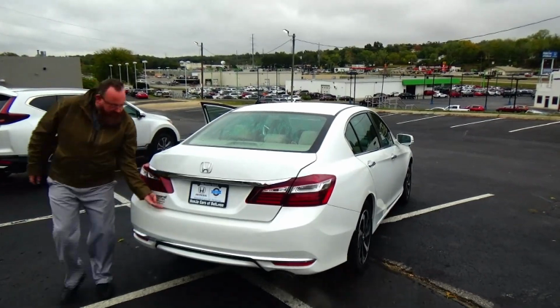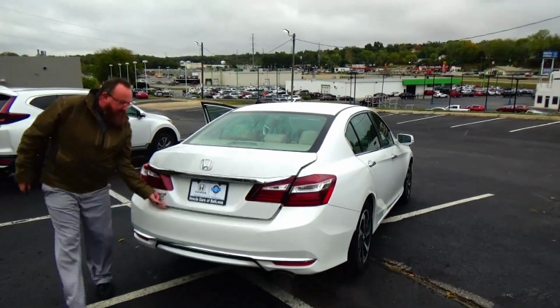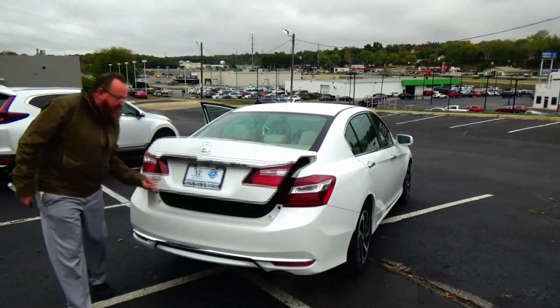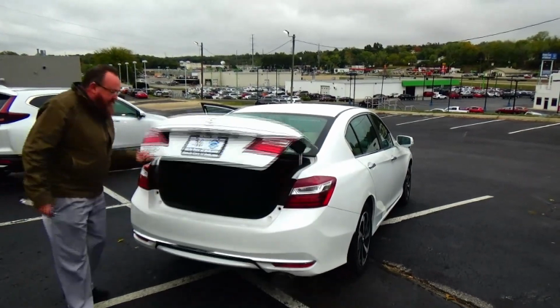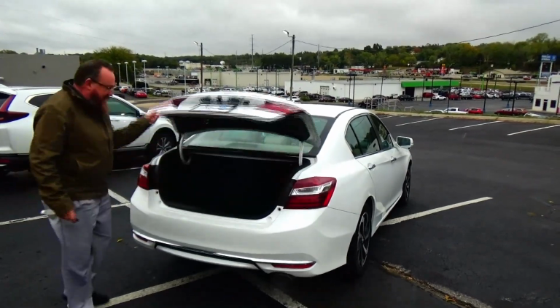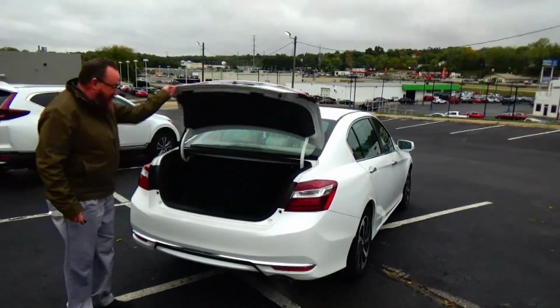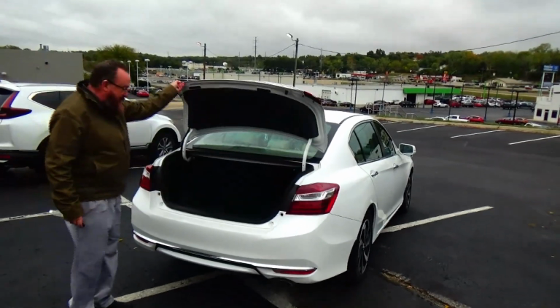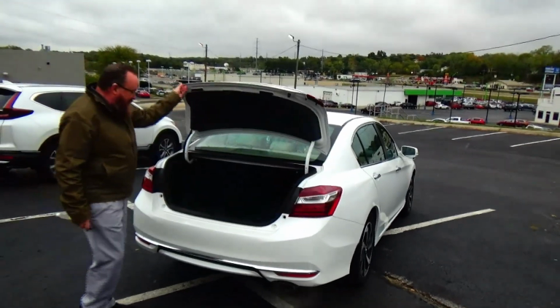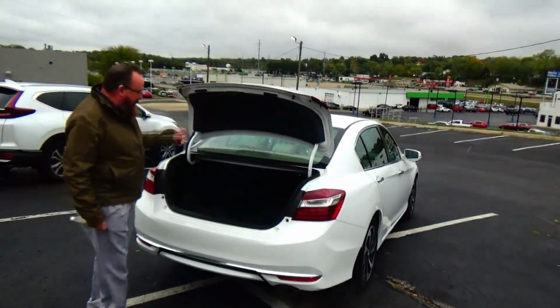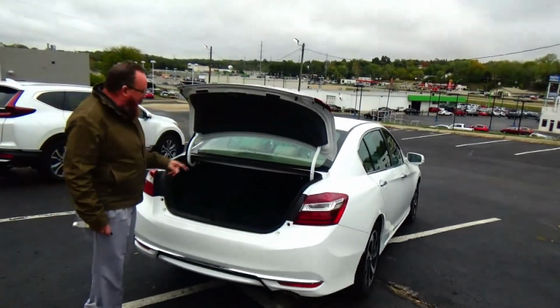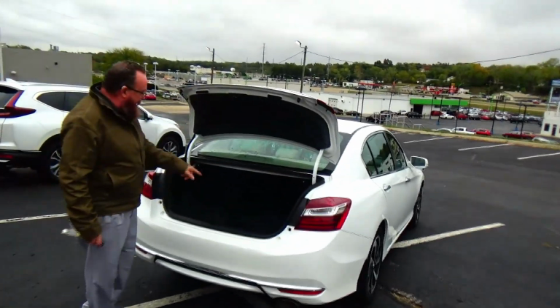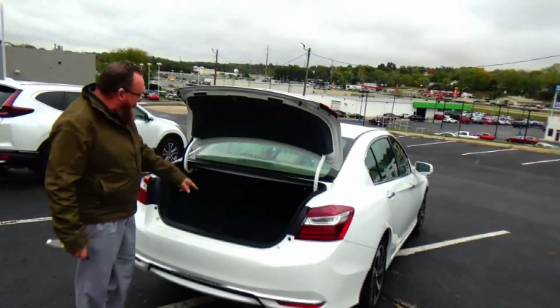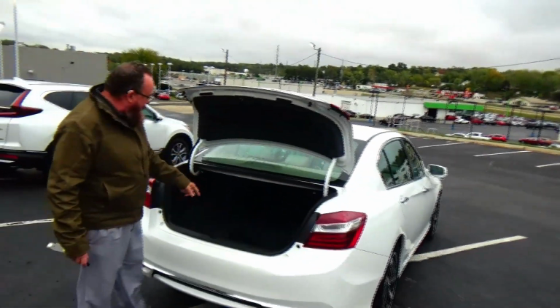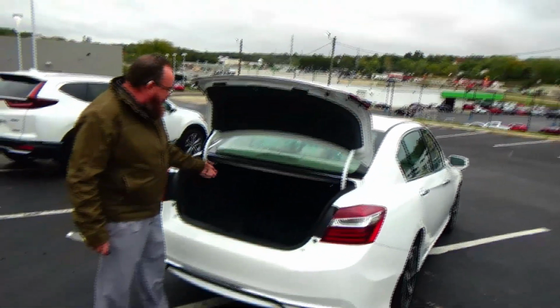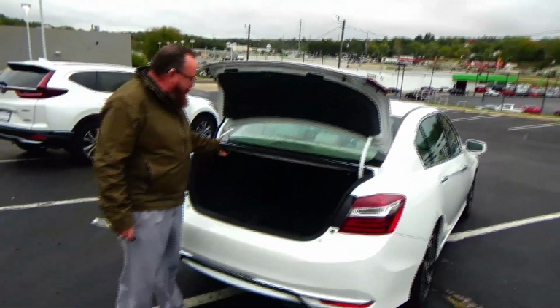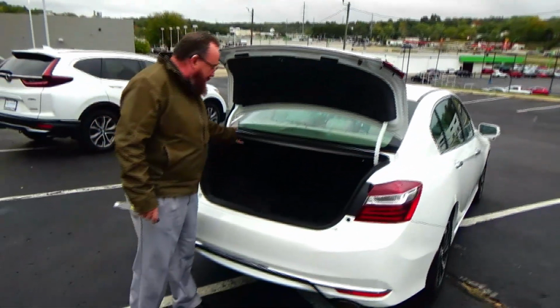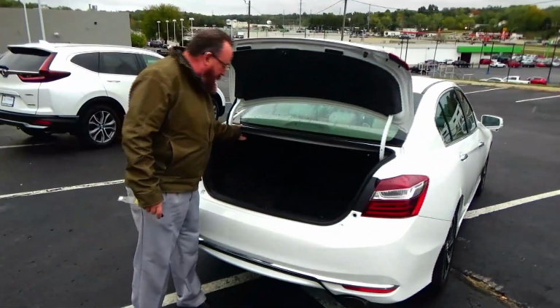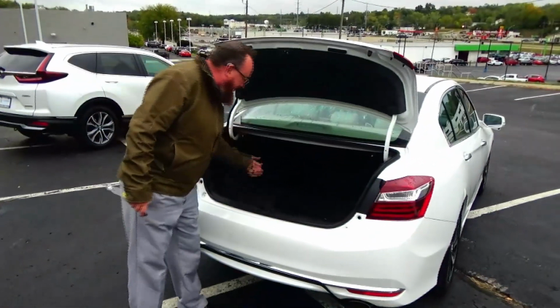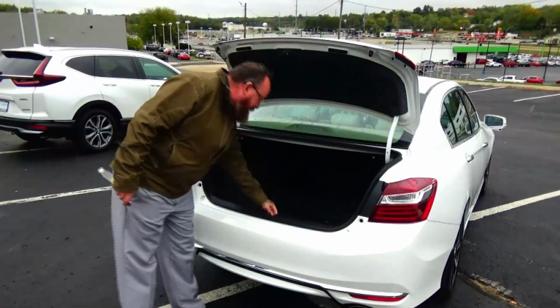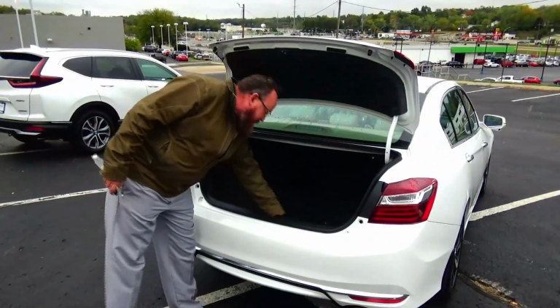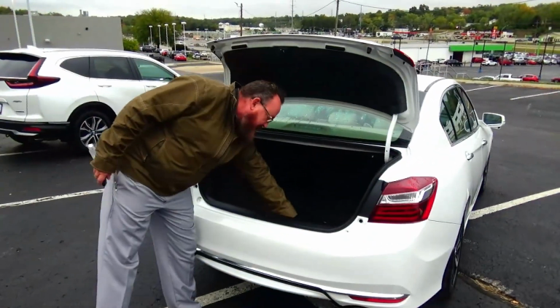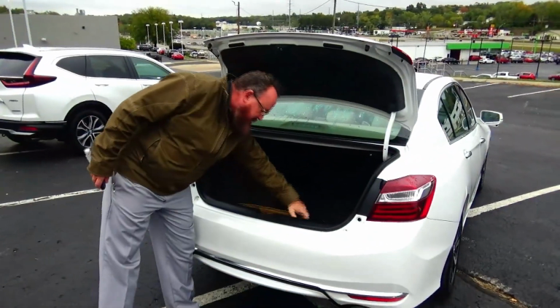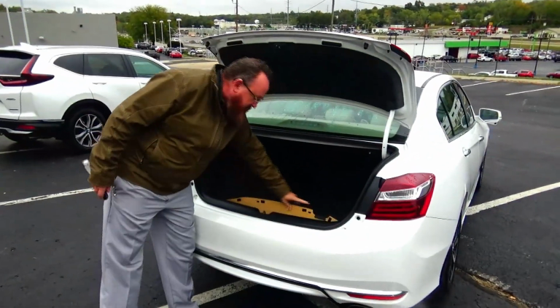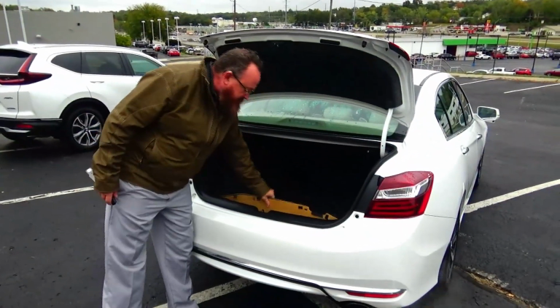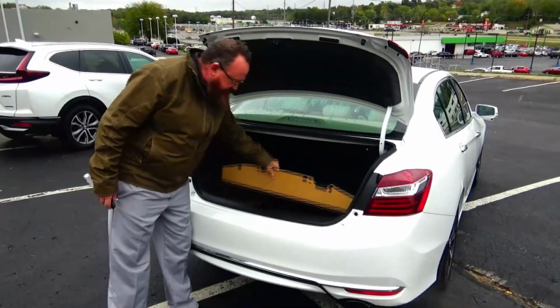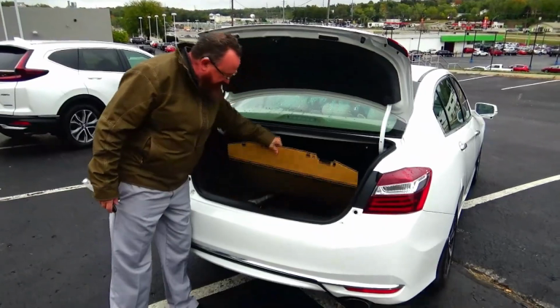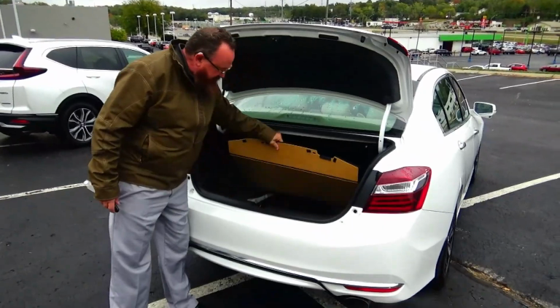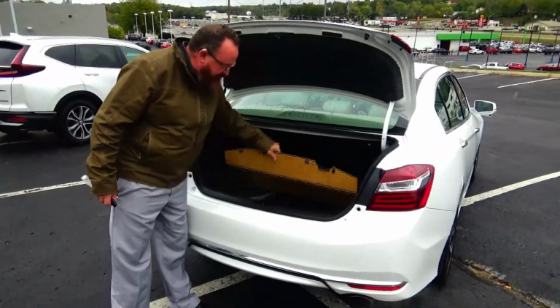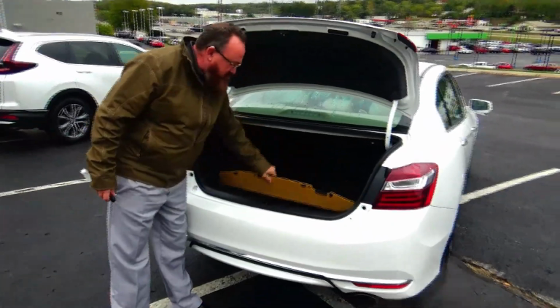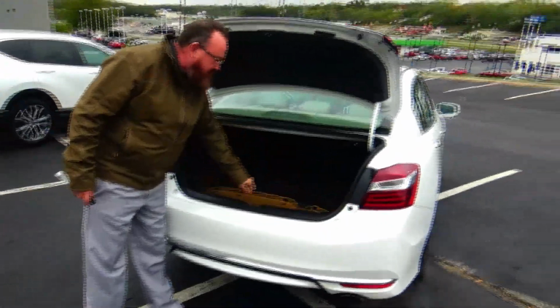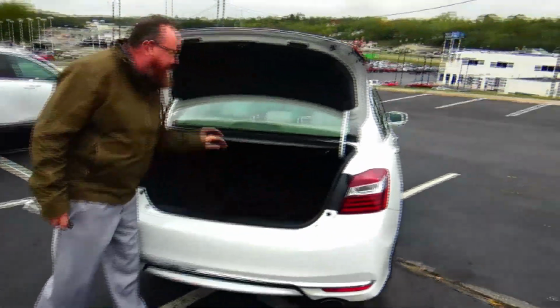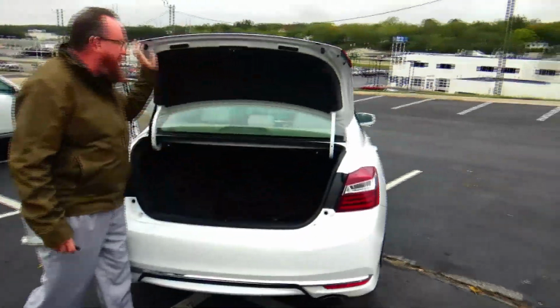Lots of room in the trunk, carpeted with all-season mats, fold-down seat, and spare tire, jack and tools underneath.